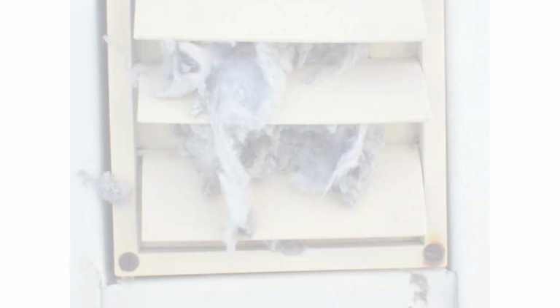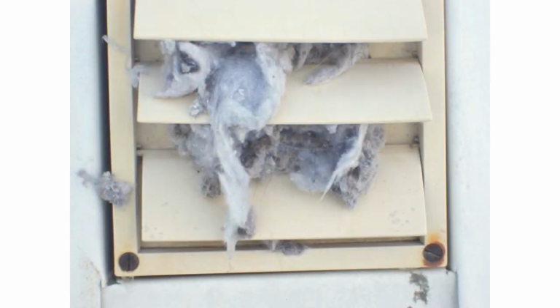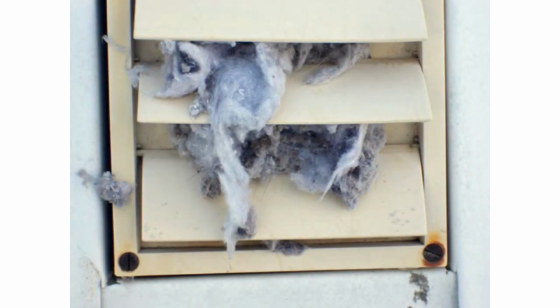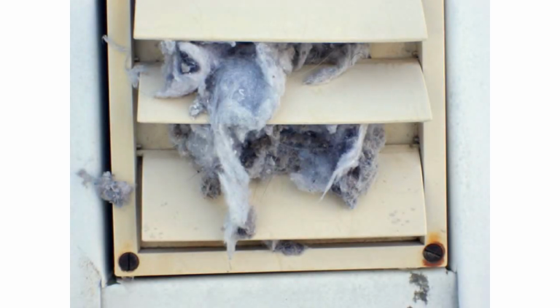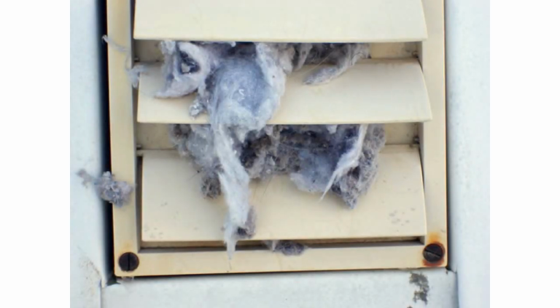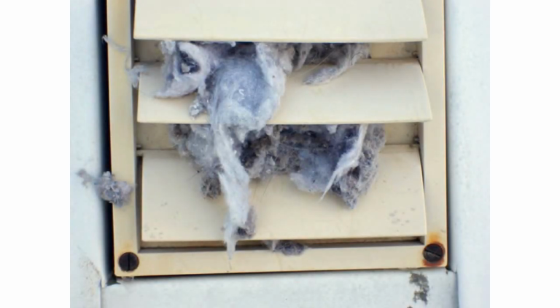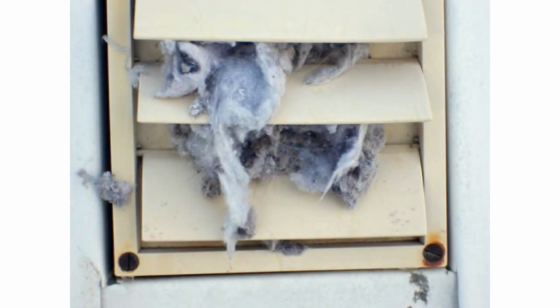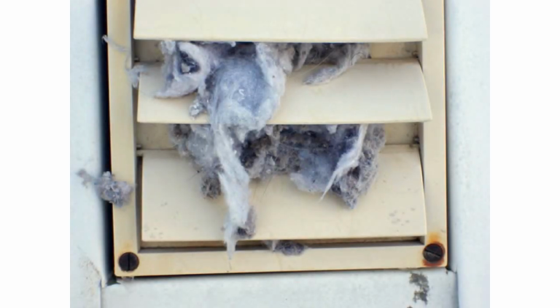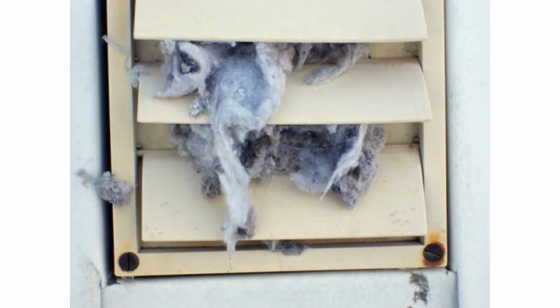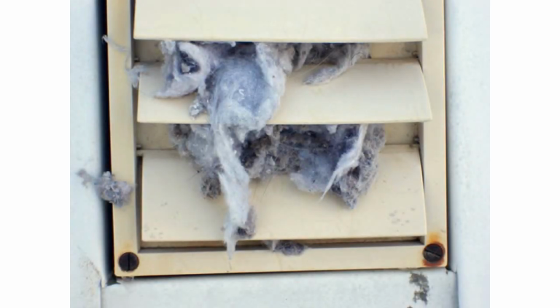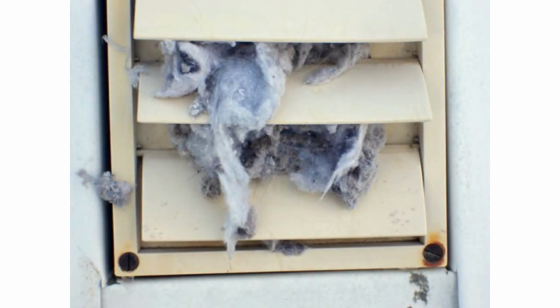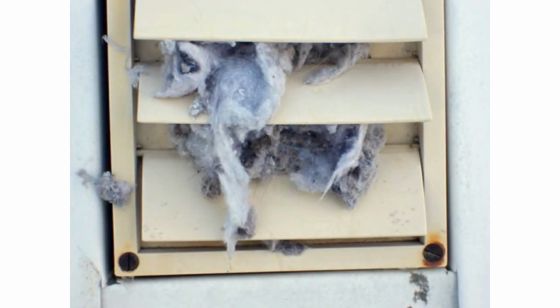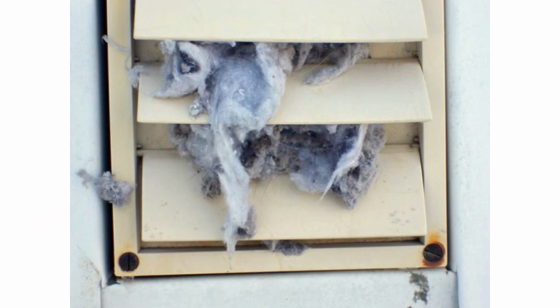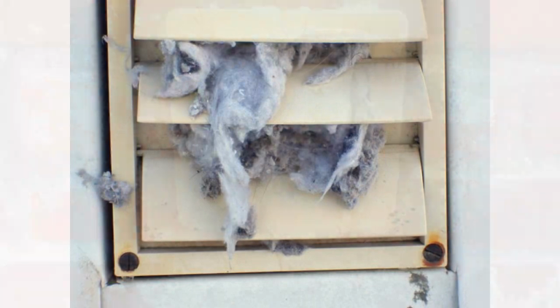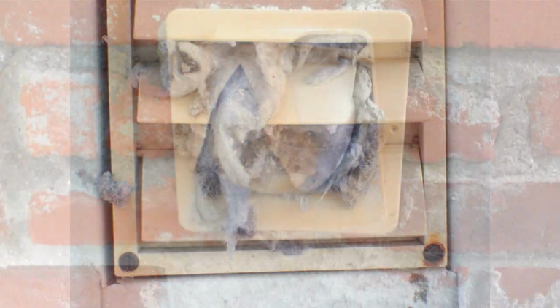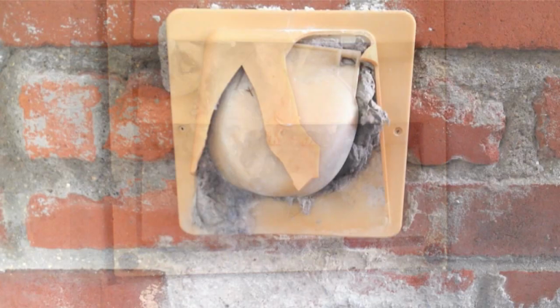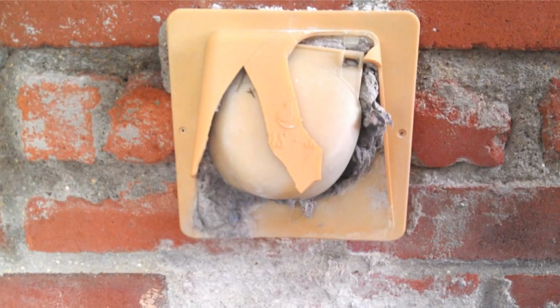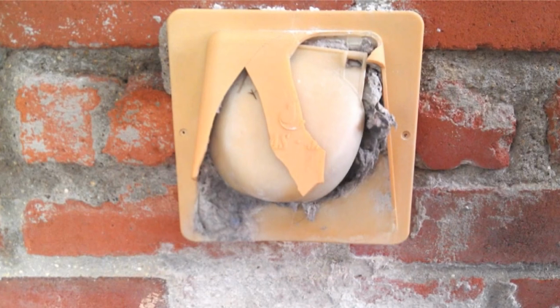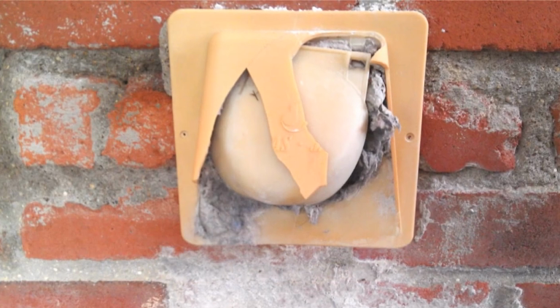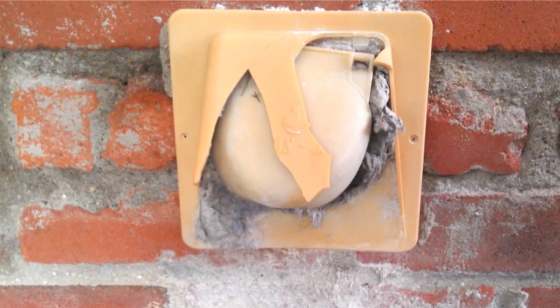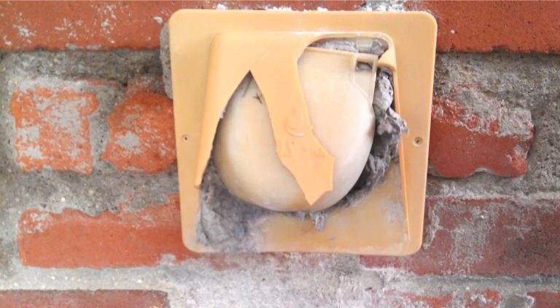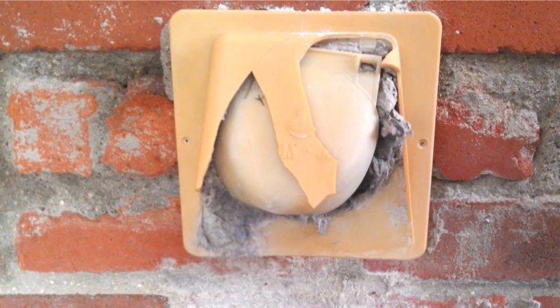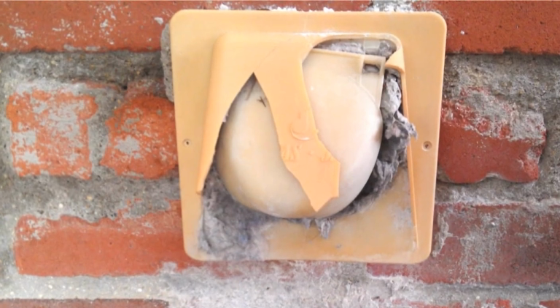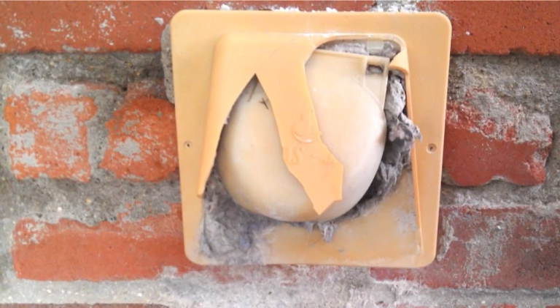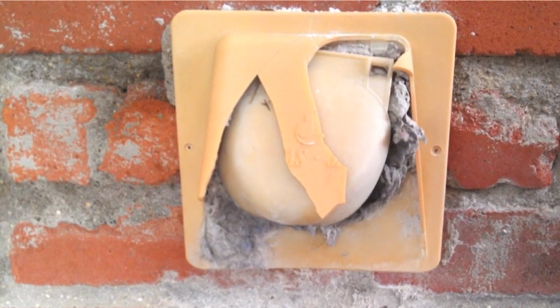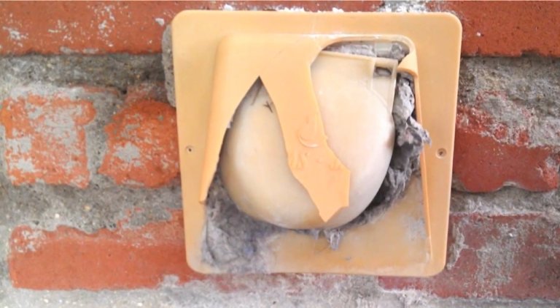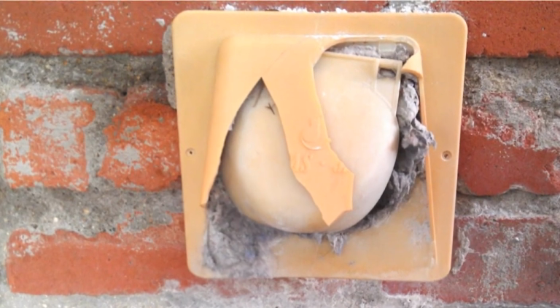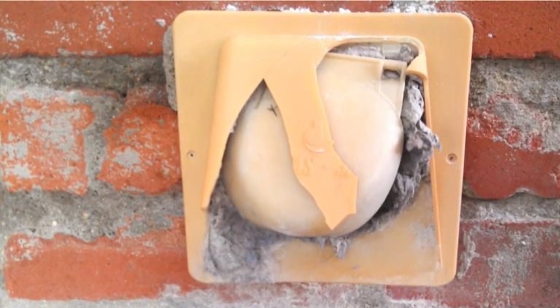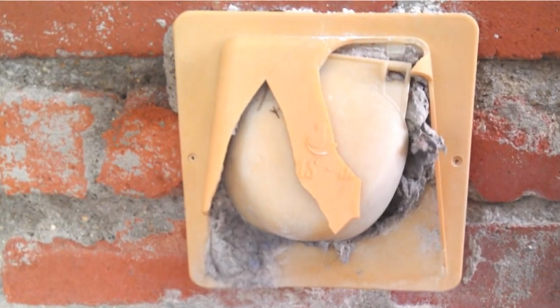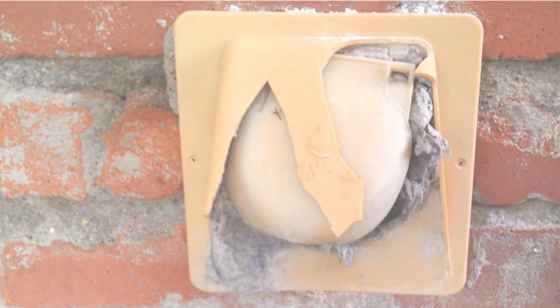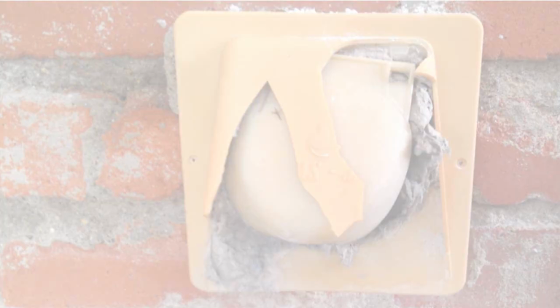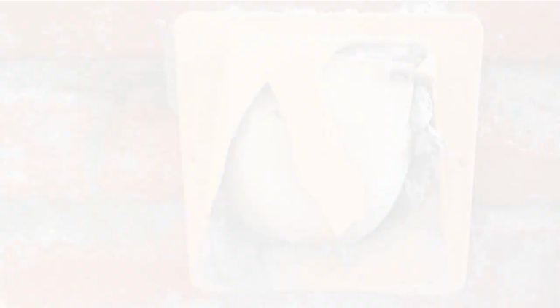Plastic vents, though efficient, disintegrate over time due to the elements and need to be replaced.